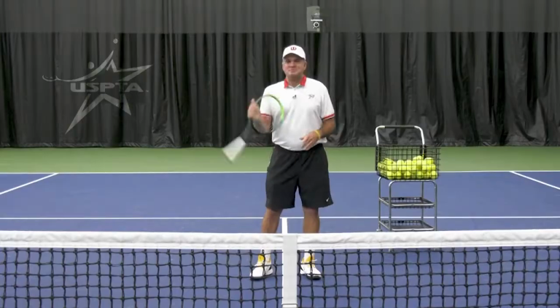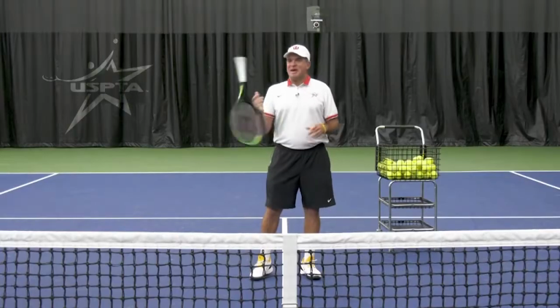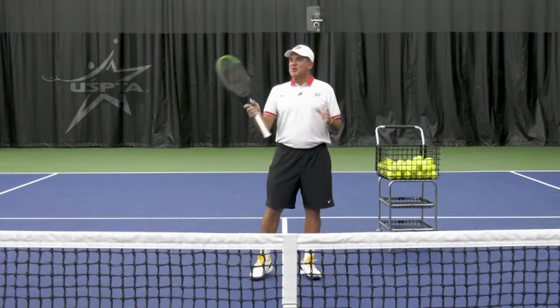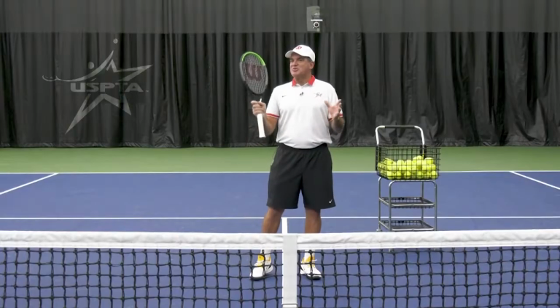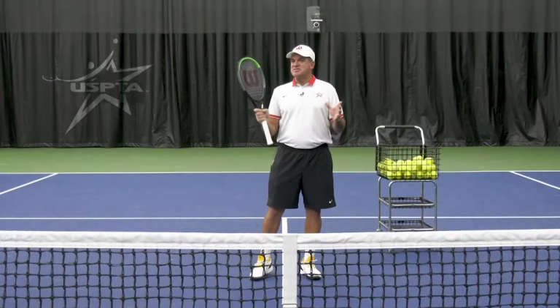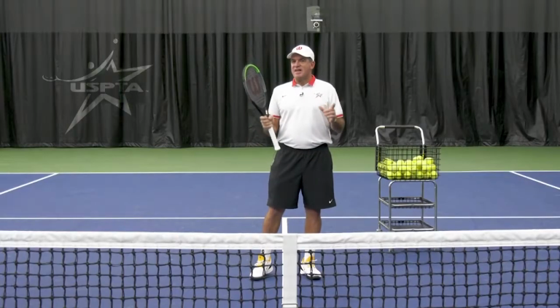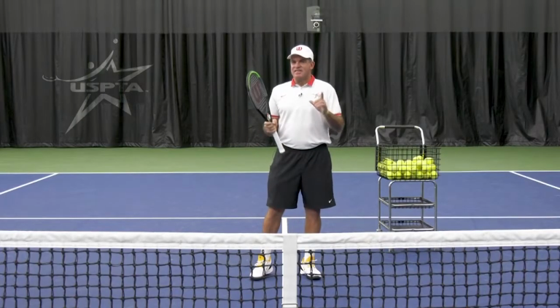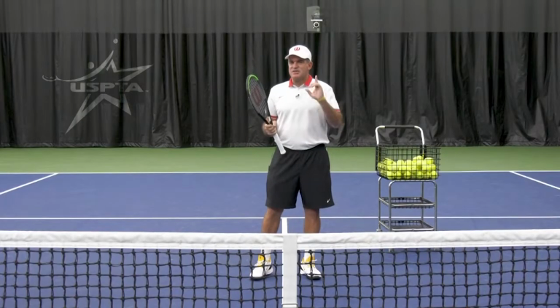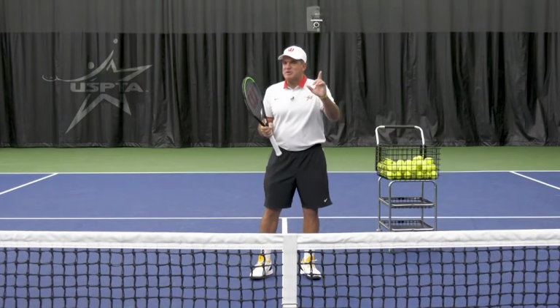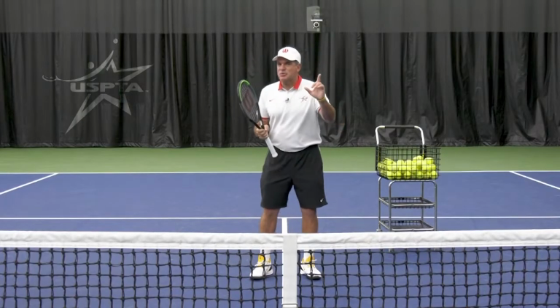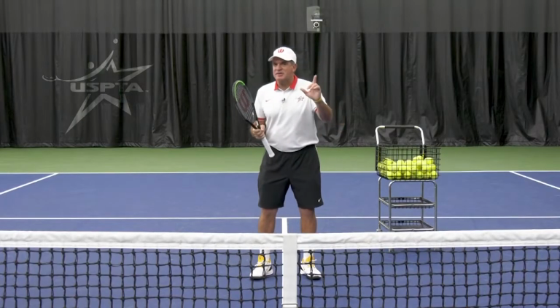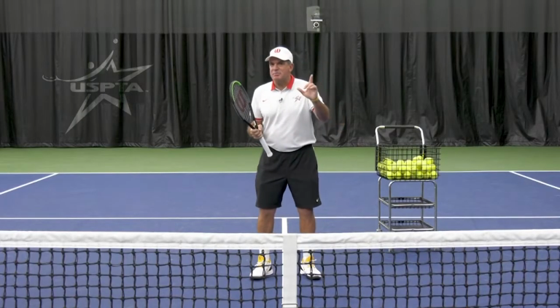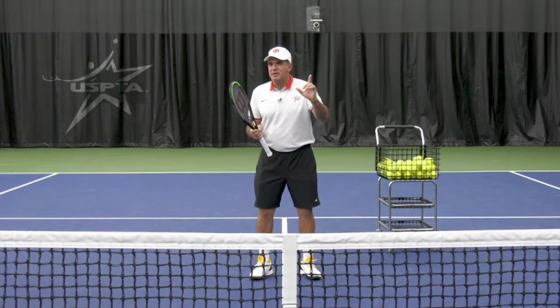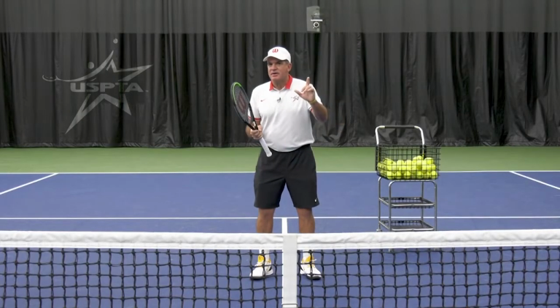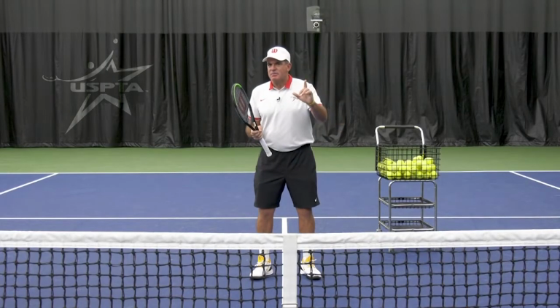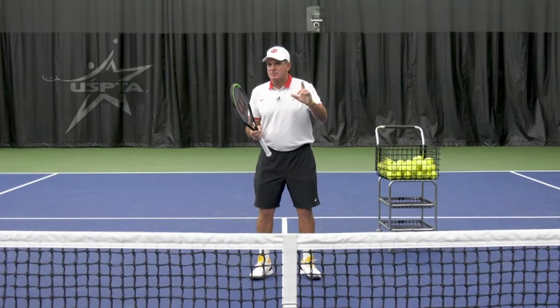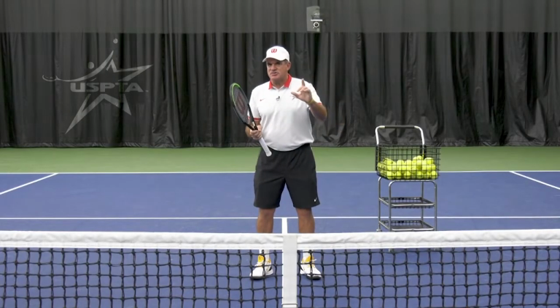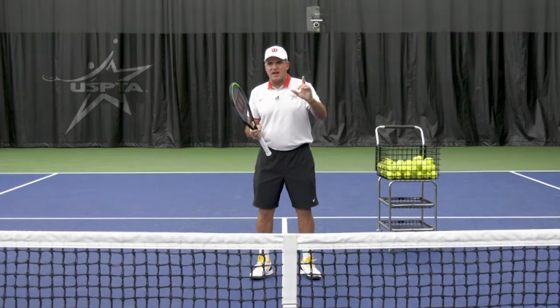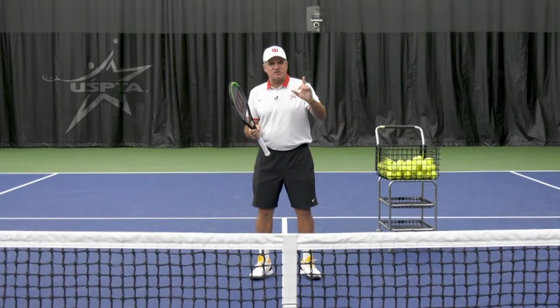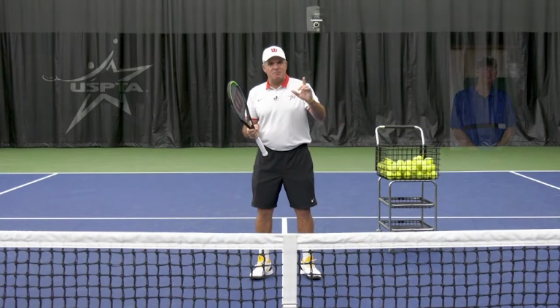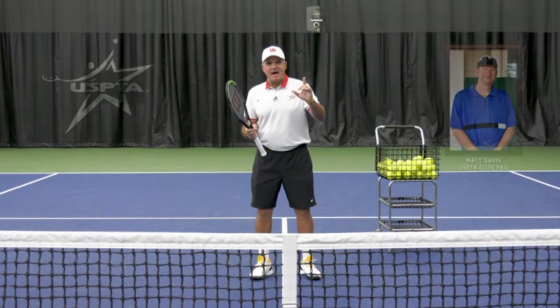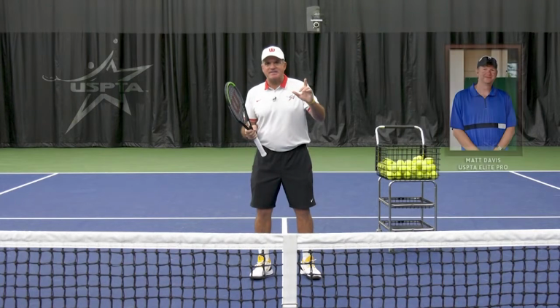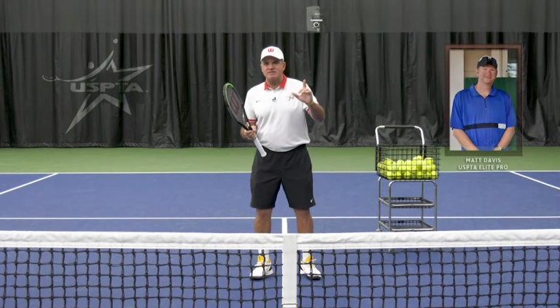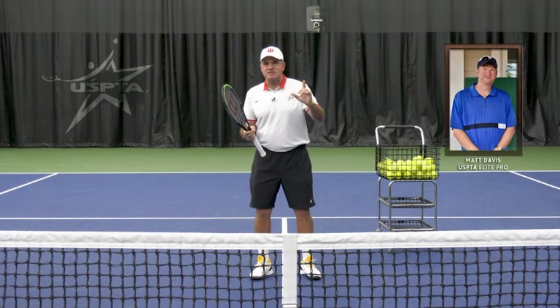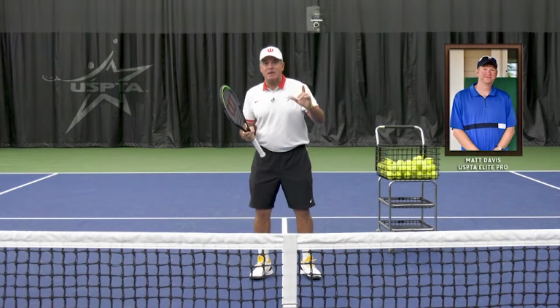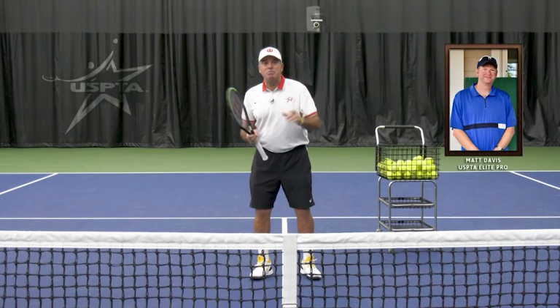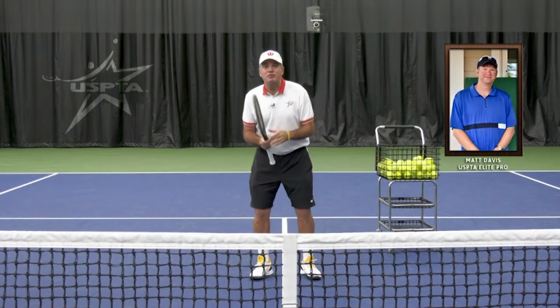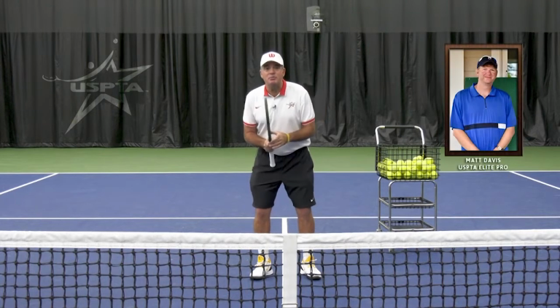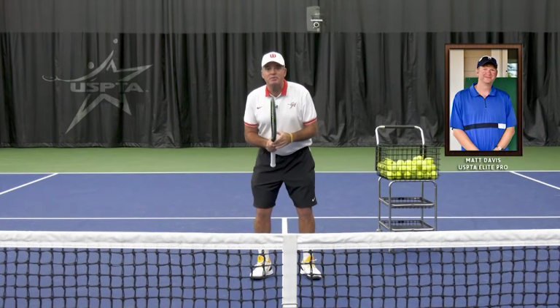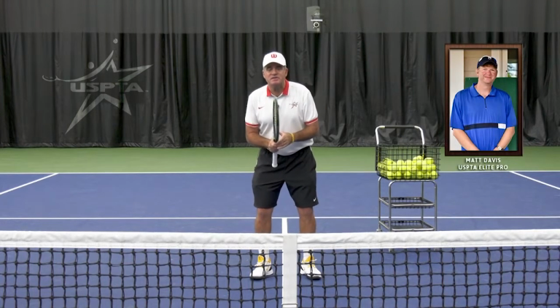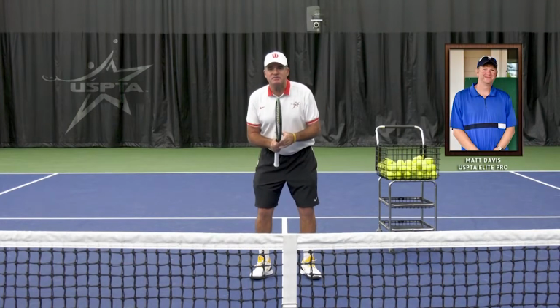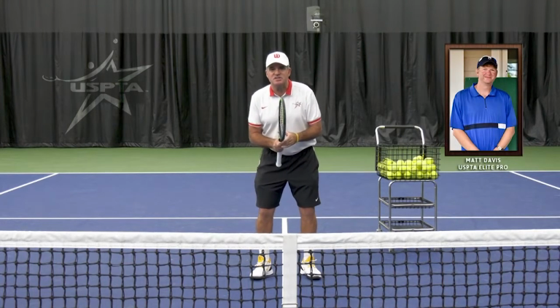Hello, coaches. This week's Quick Tip. Shout out to Matt Davis in the beautiful Midwest Division.